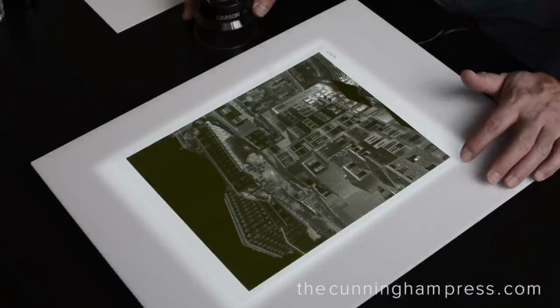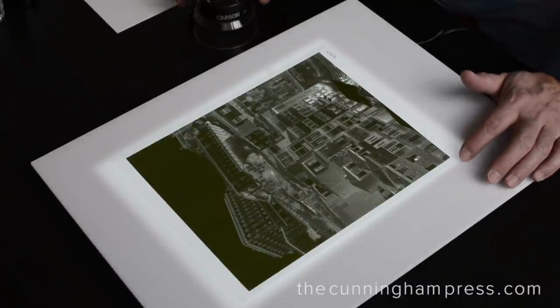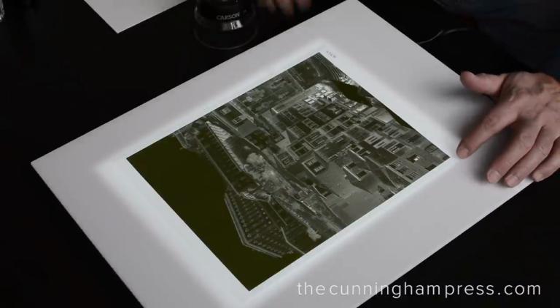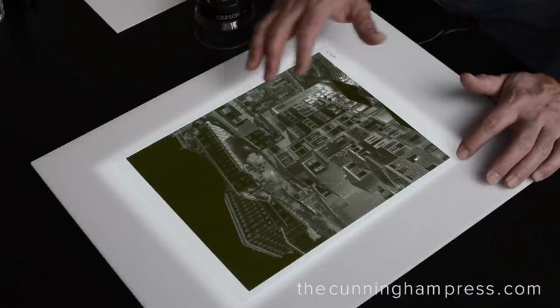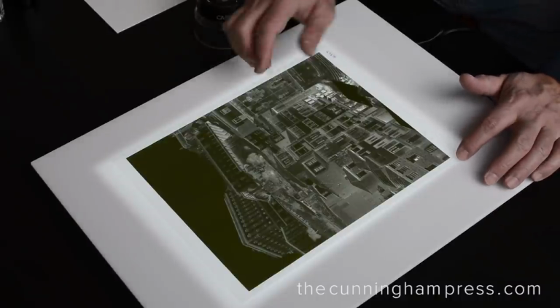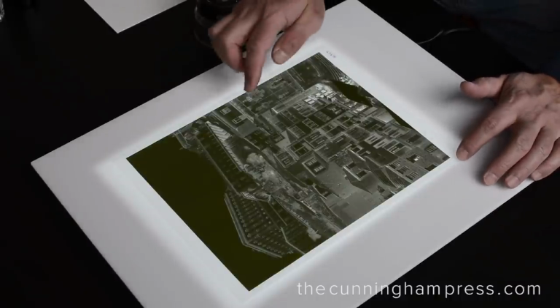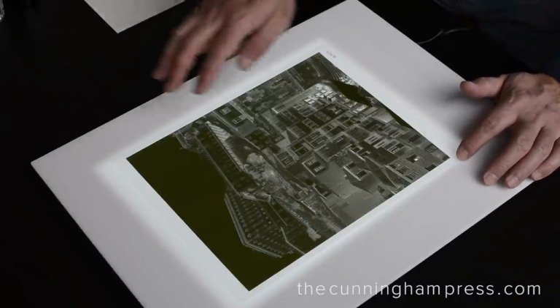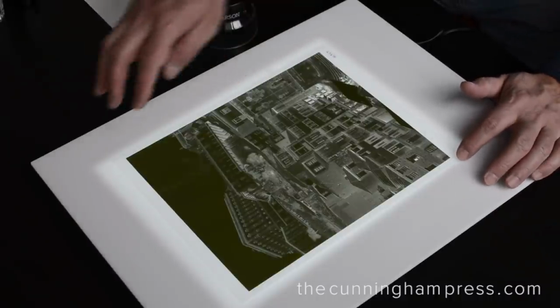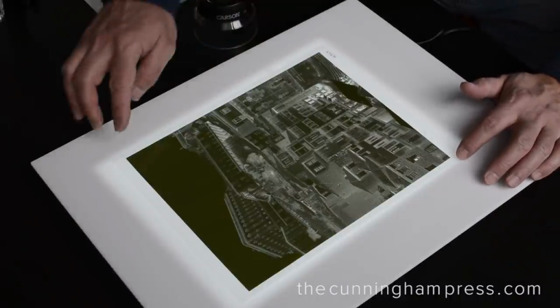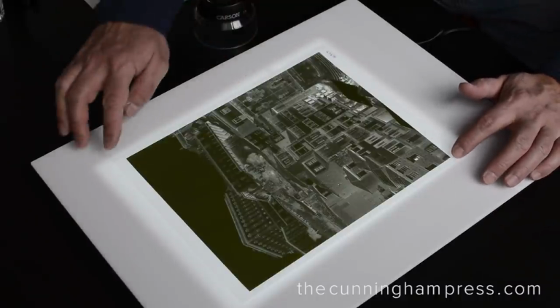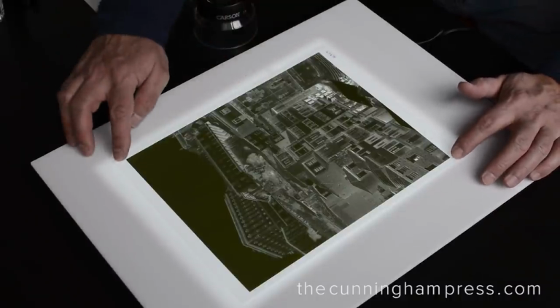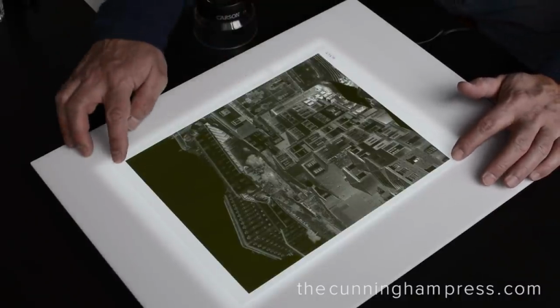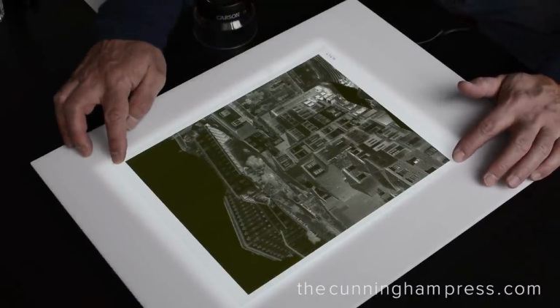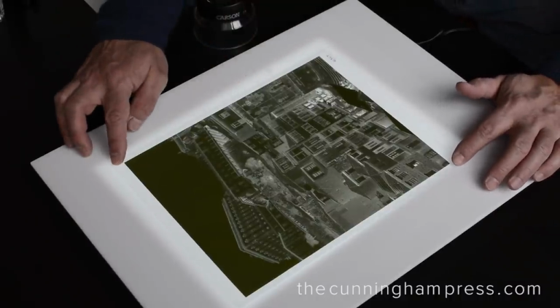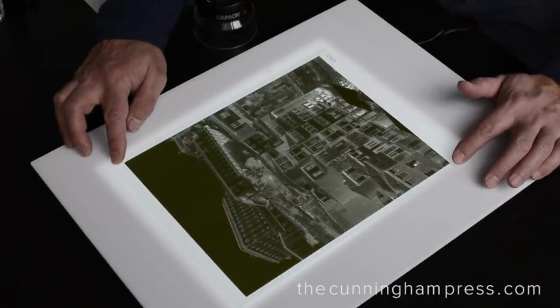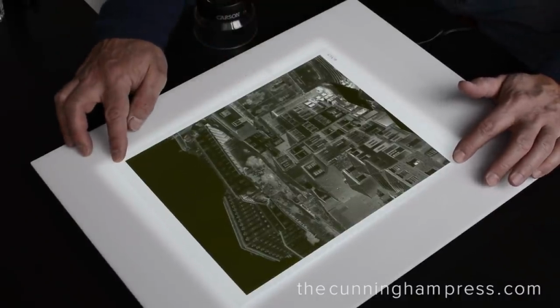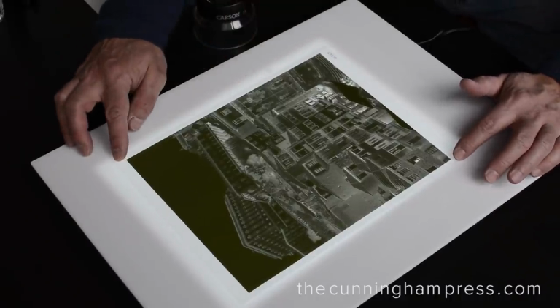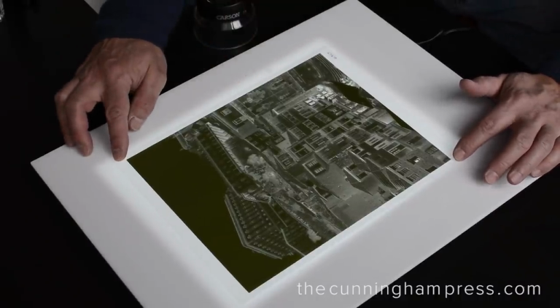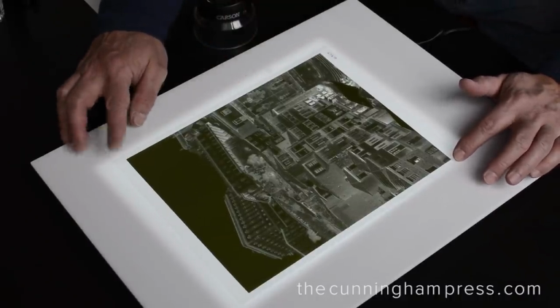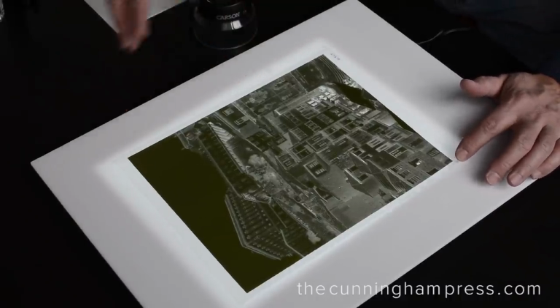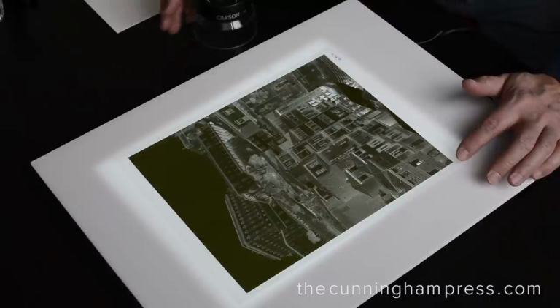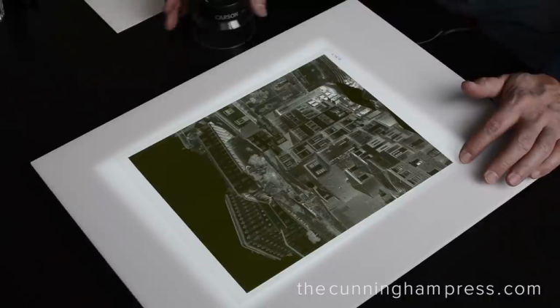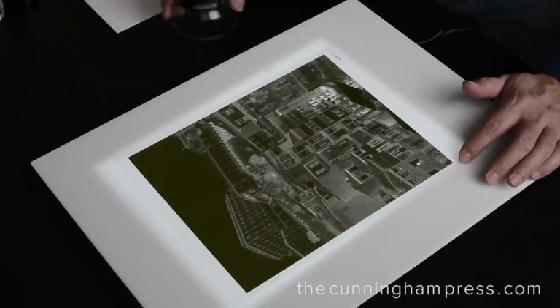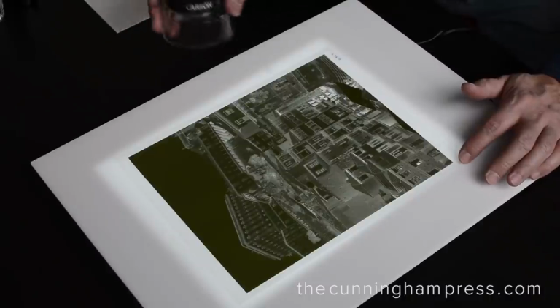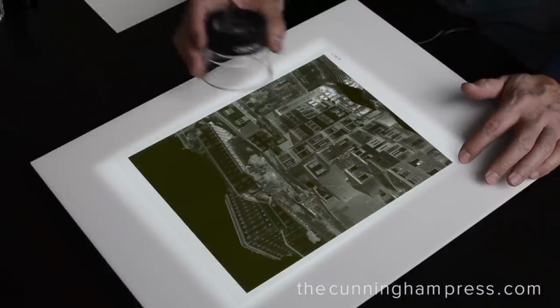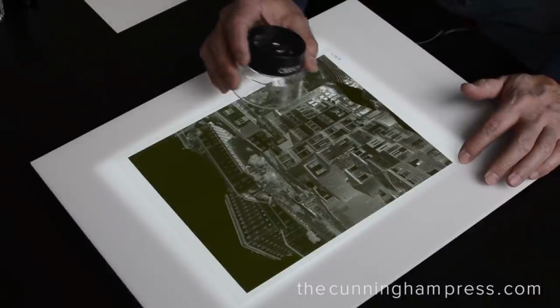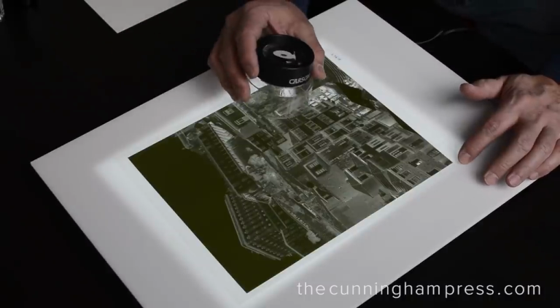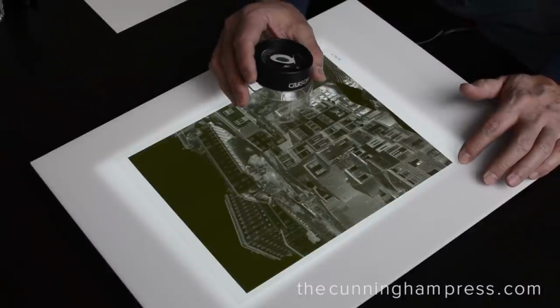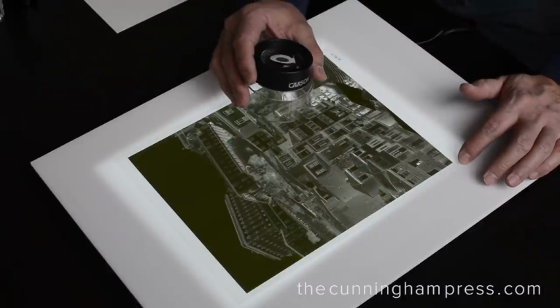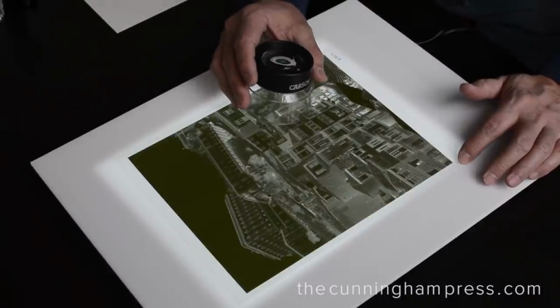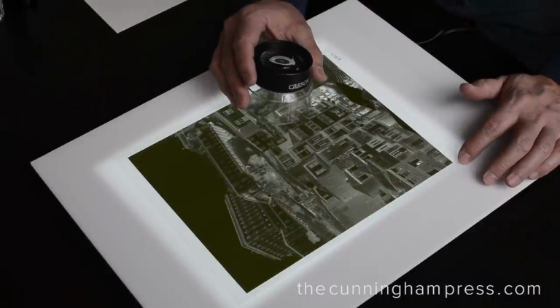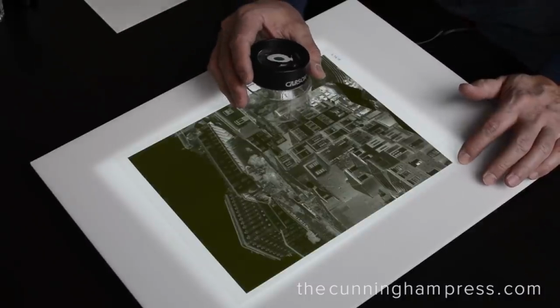The print will begin with the negative, and in this case our negative is an enlargement from the original 4x5 piece of film.